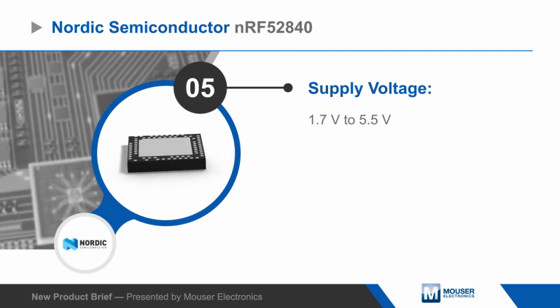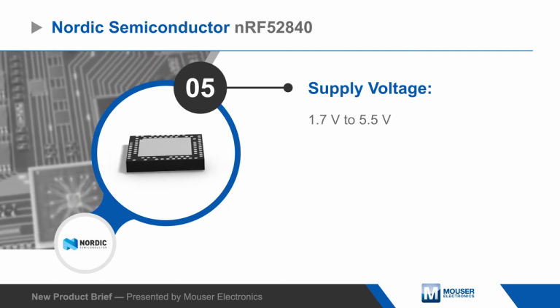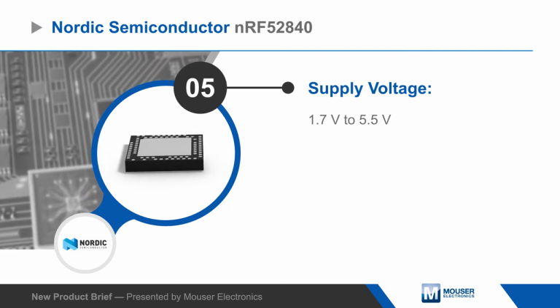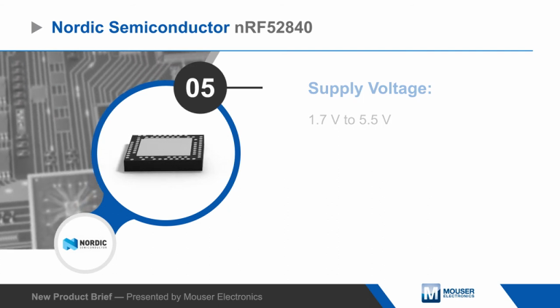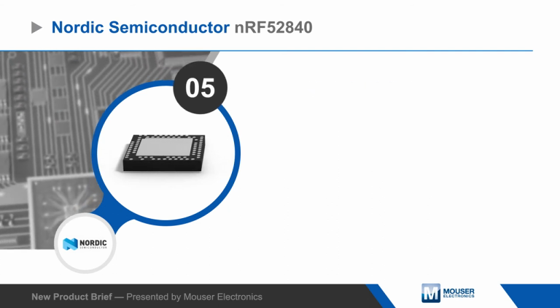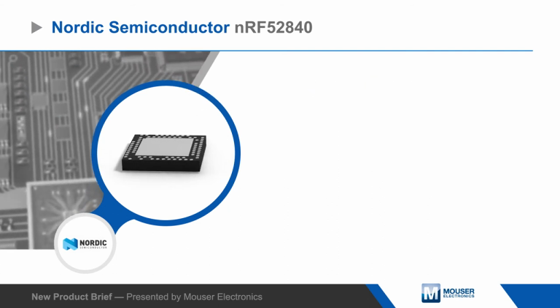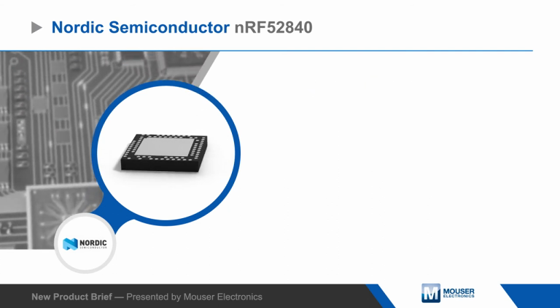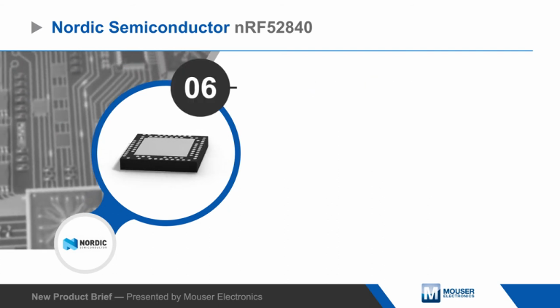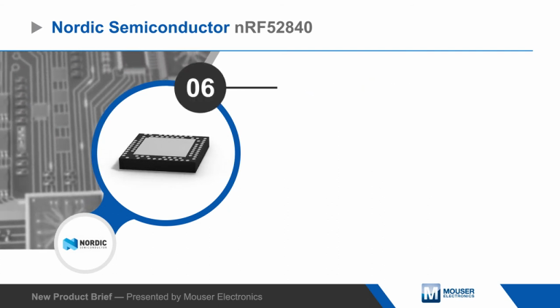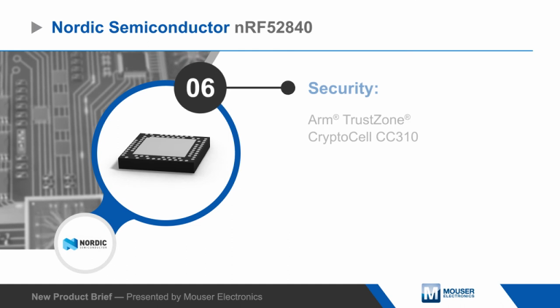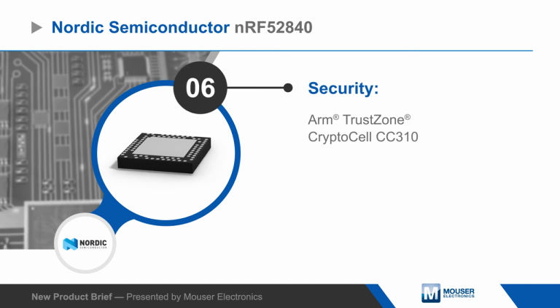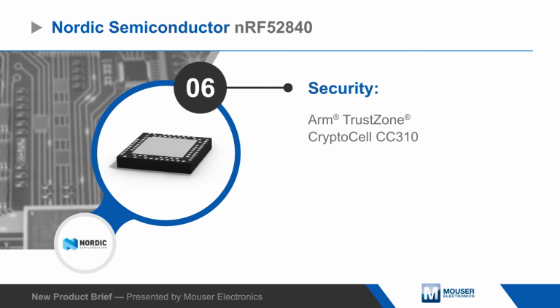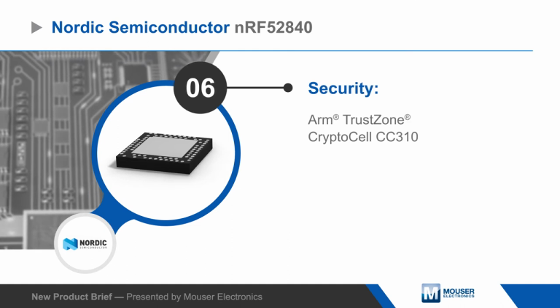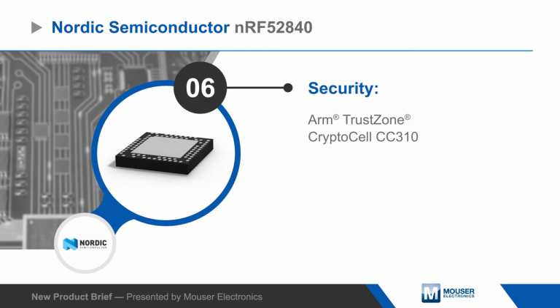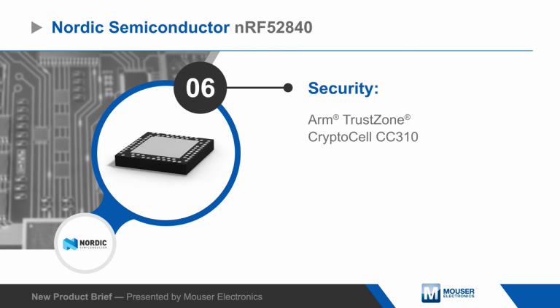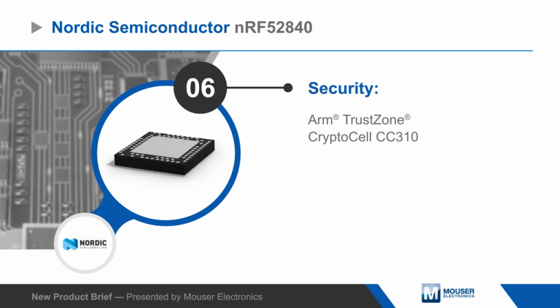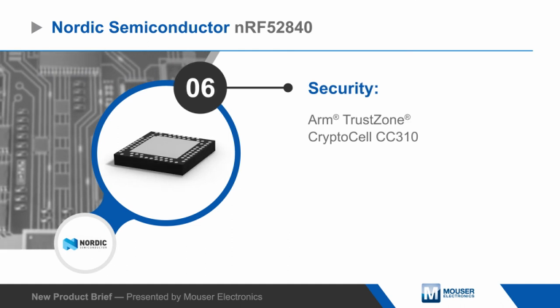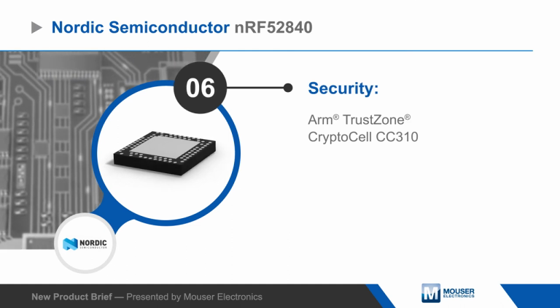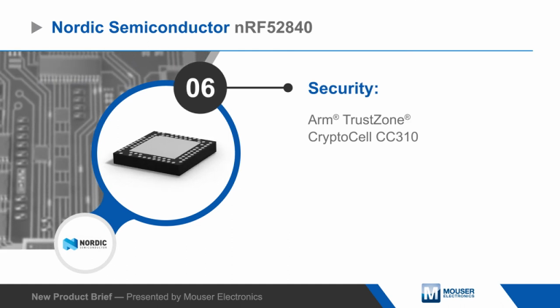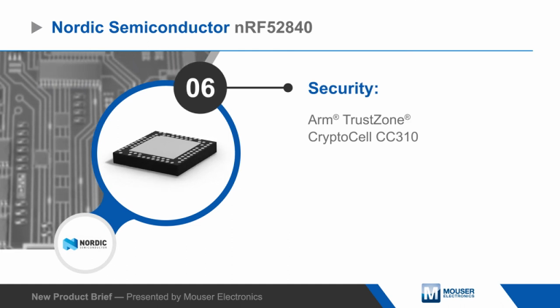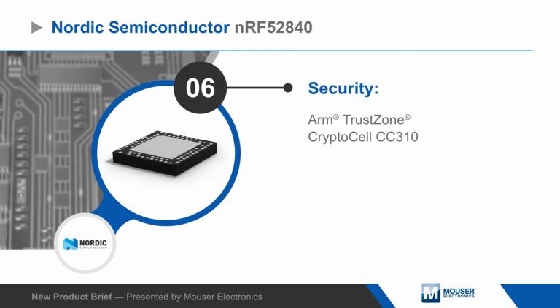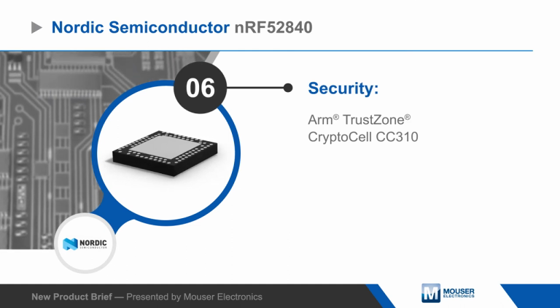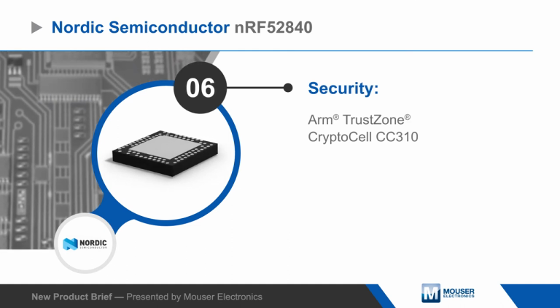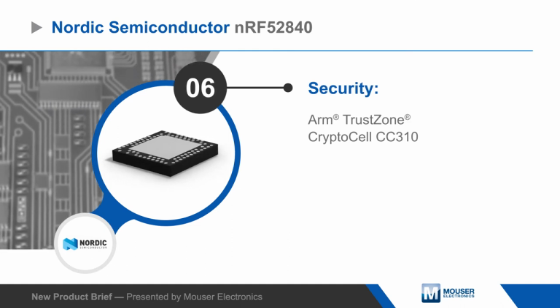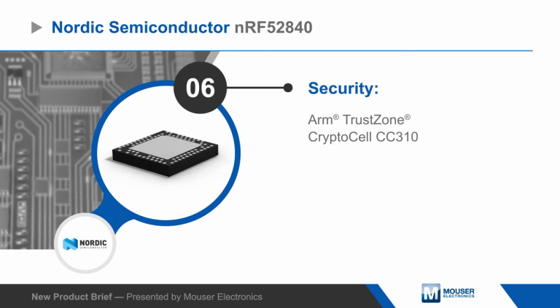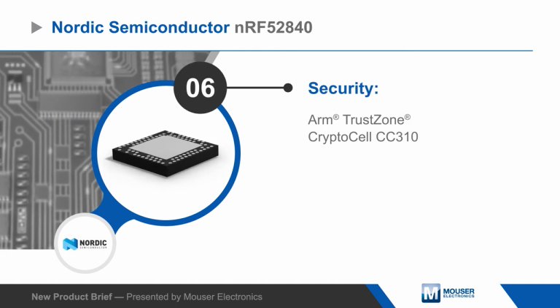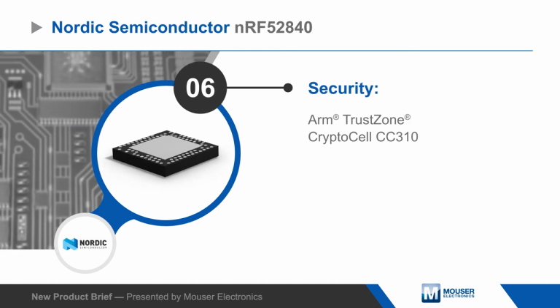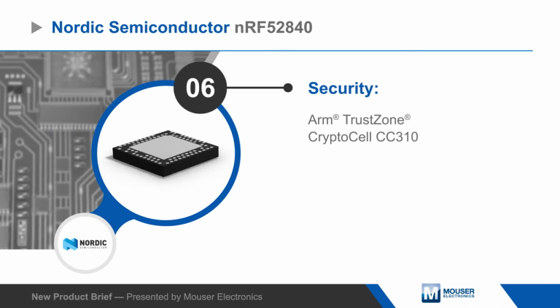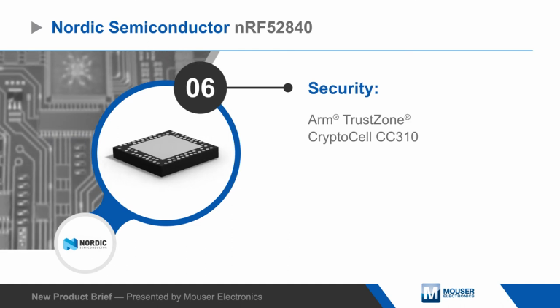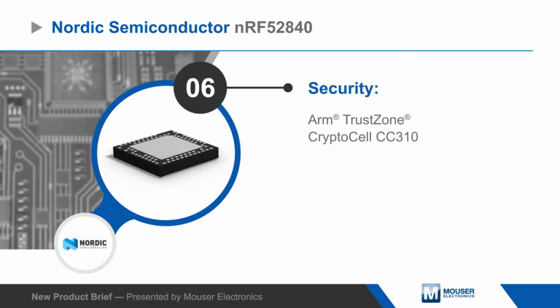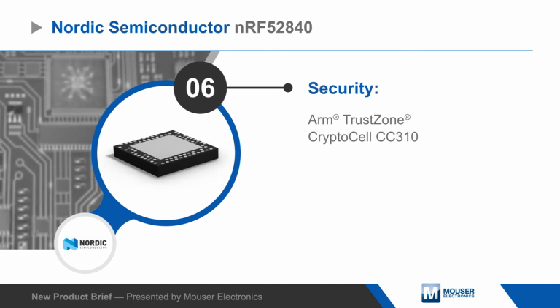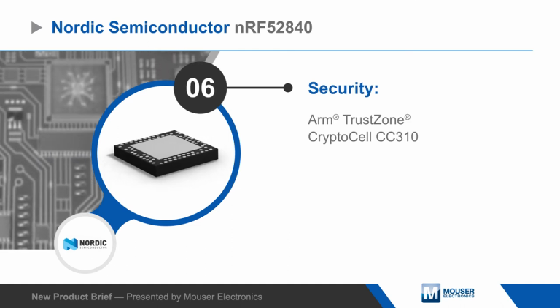The SoC also features an ARM TrustZone CryptoCell, providing cryptographic functions for robust security.